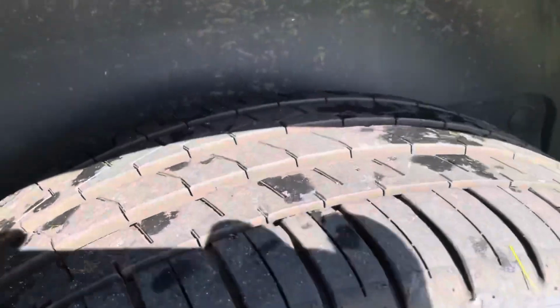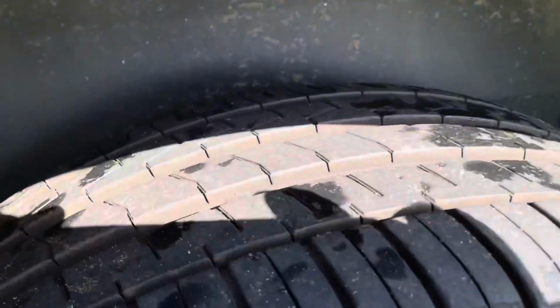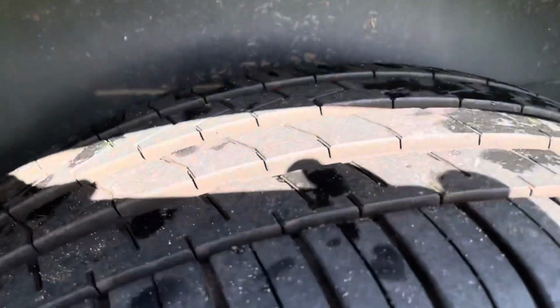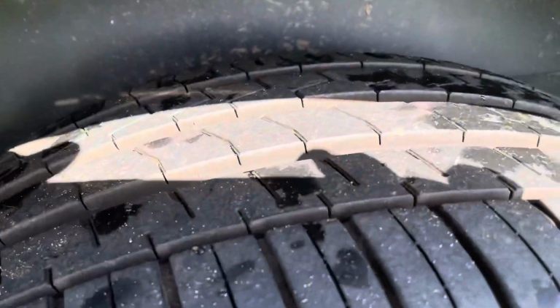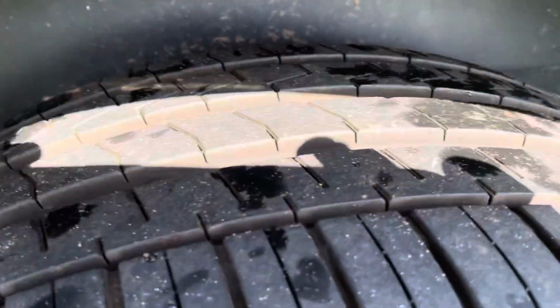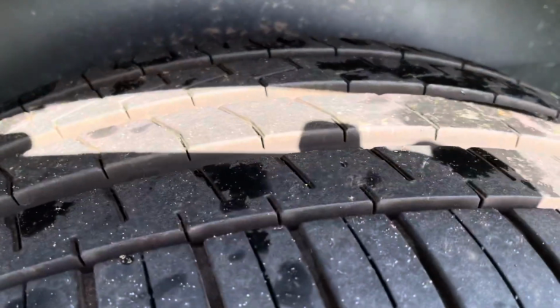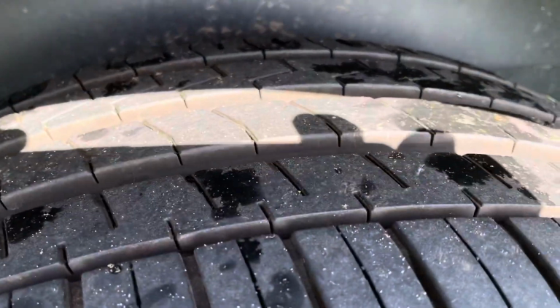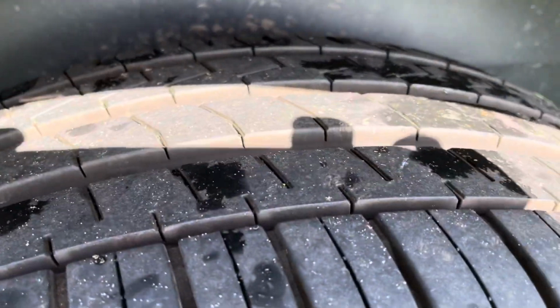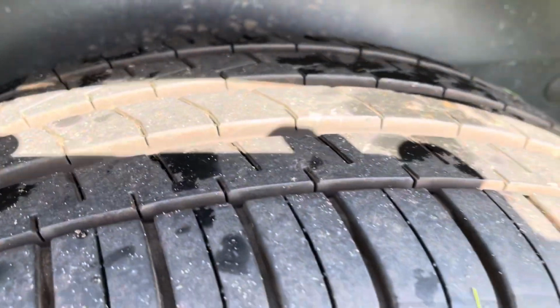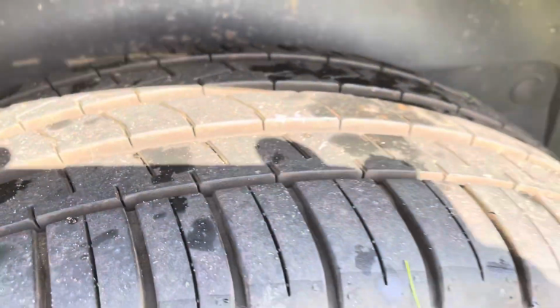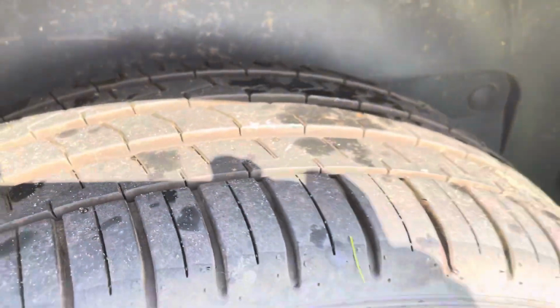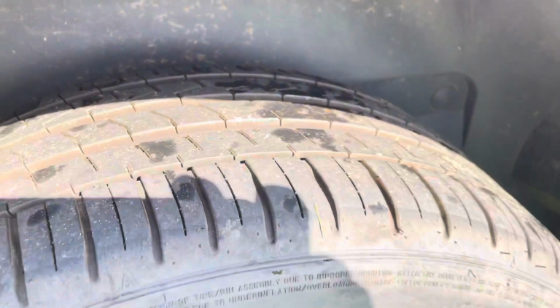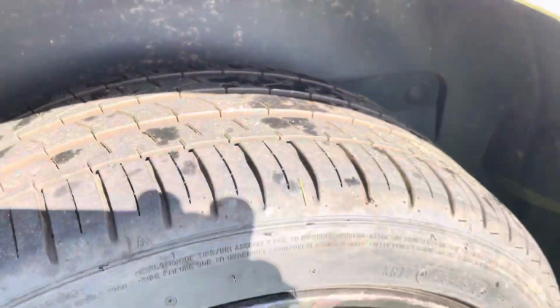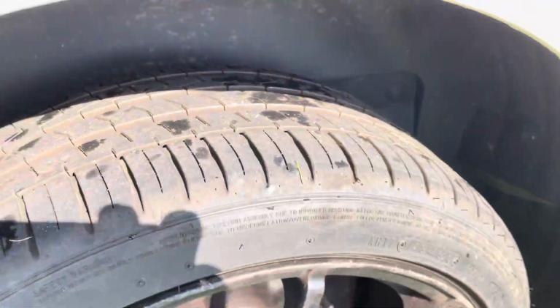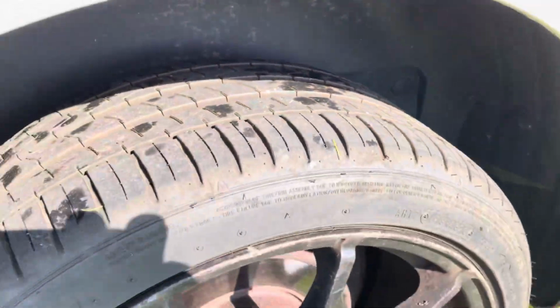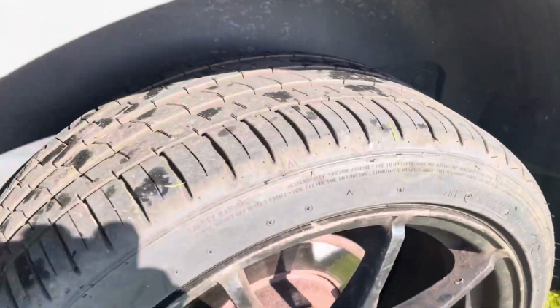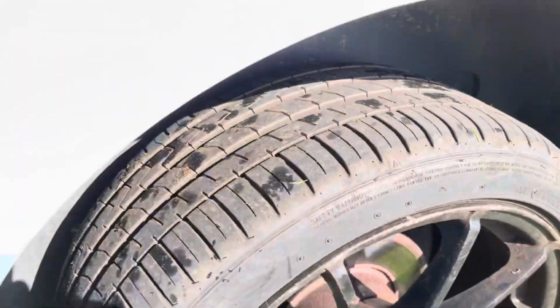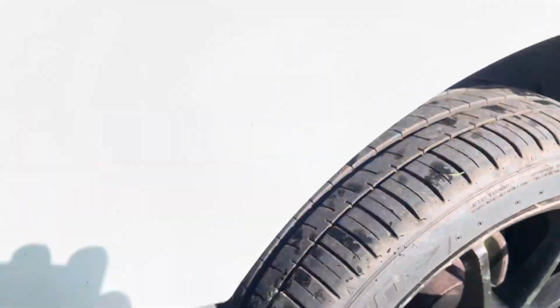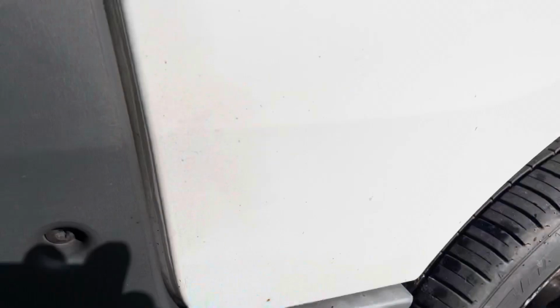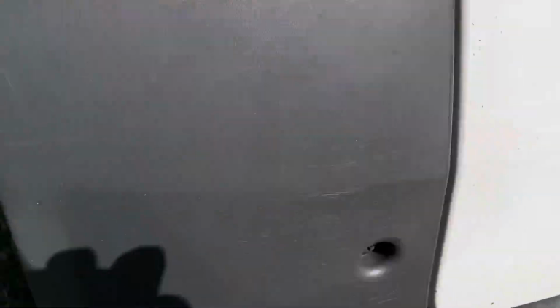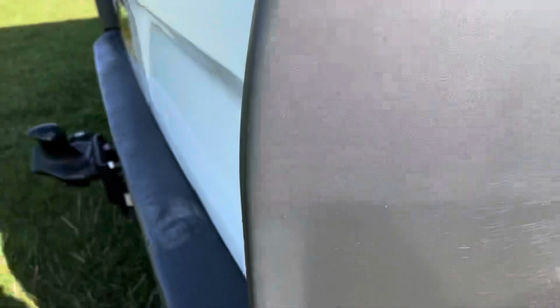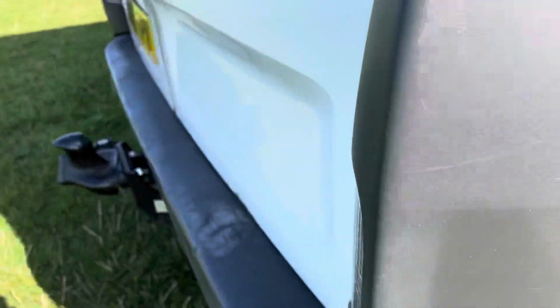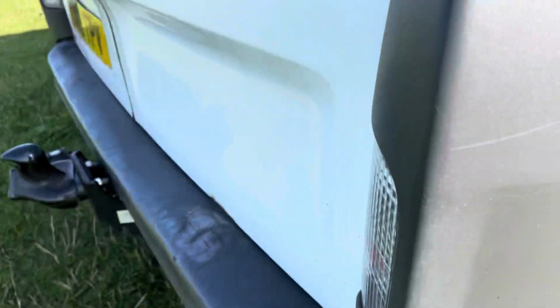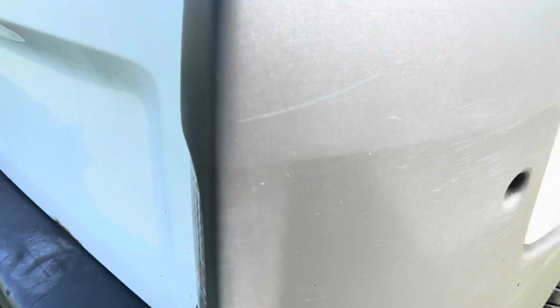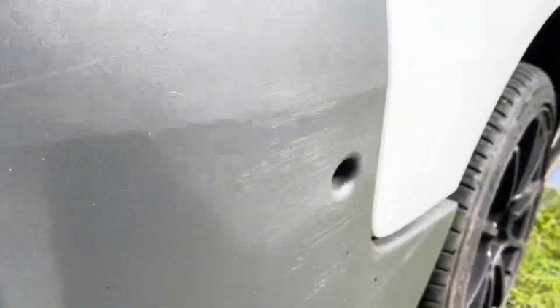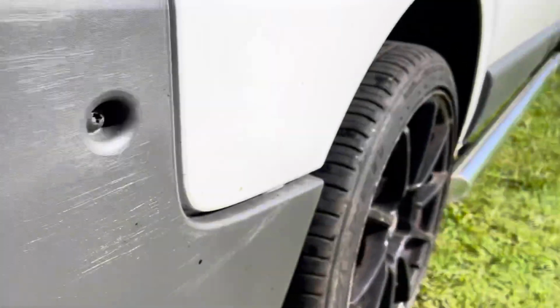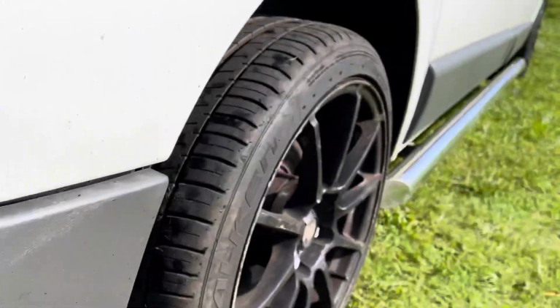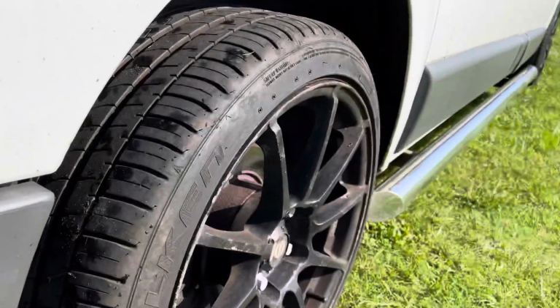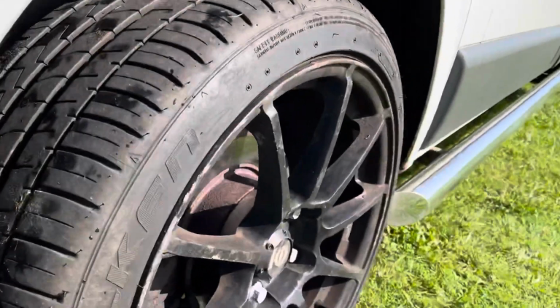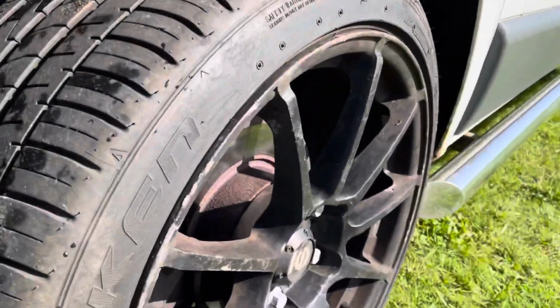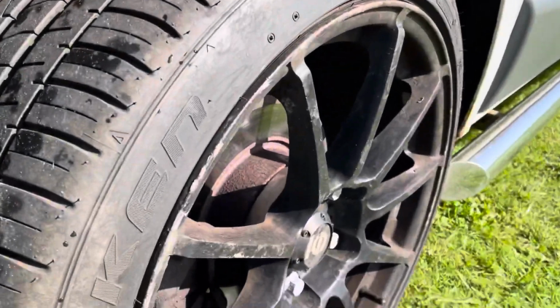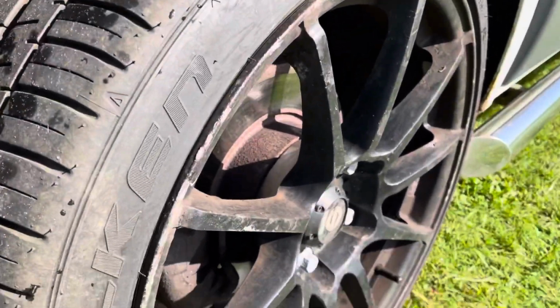Tires are all really good. These are a bit scuffed.